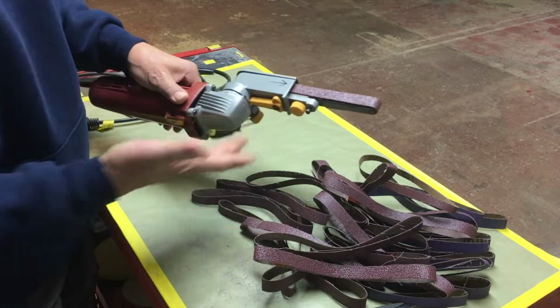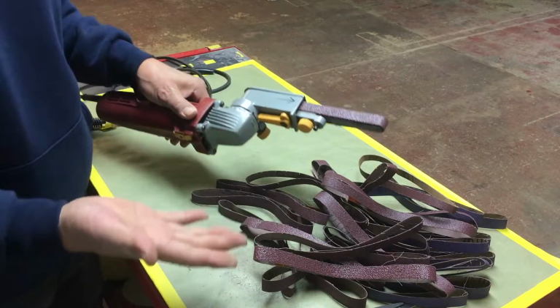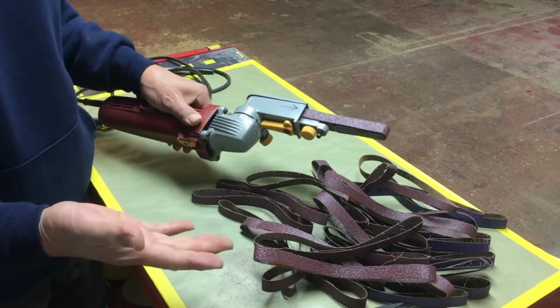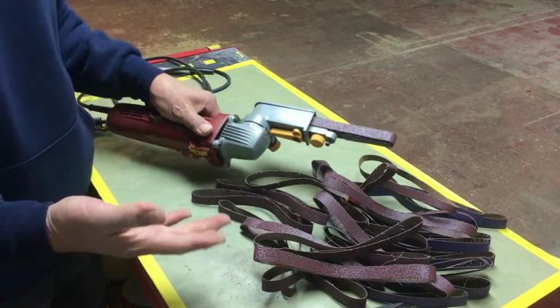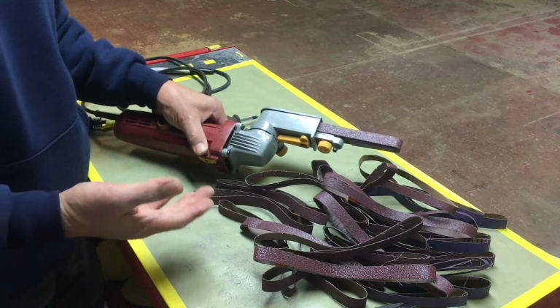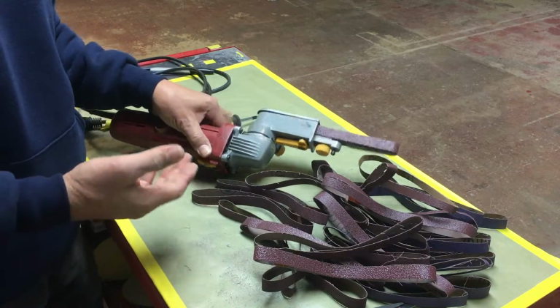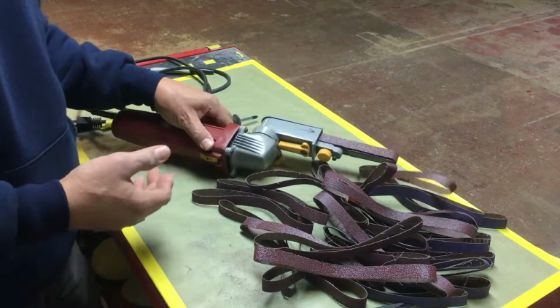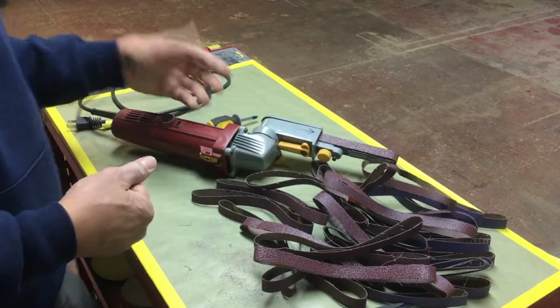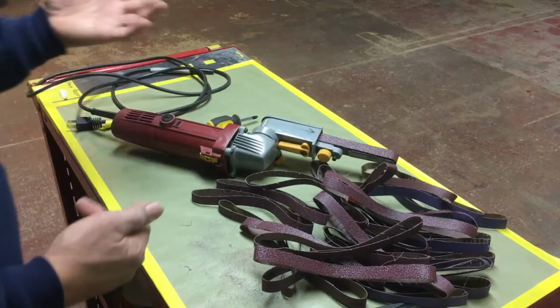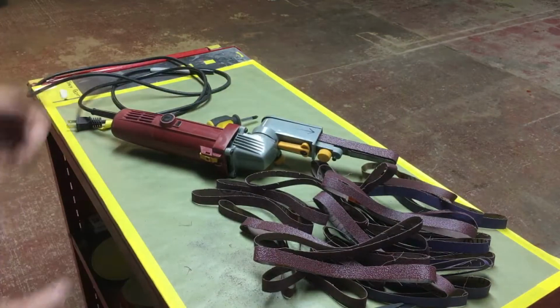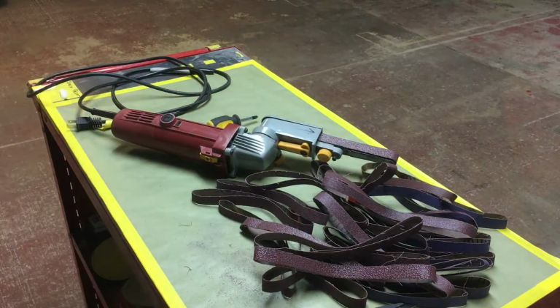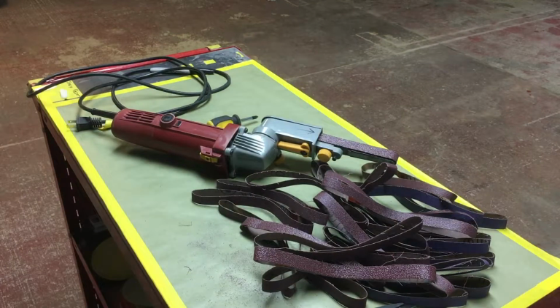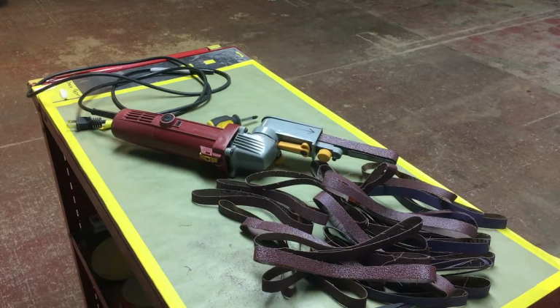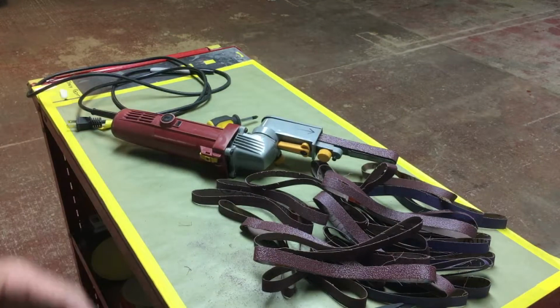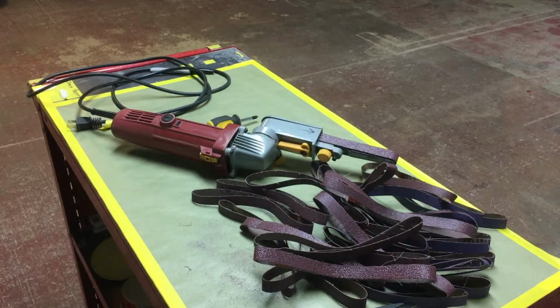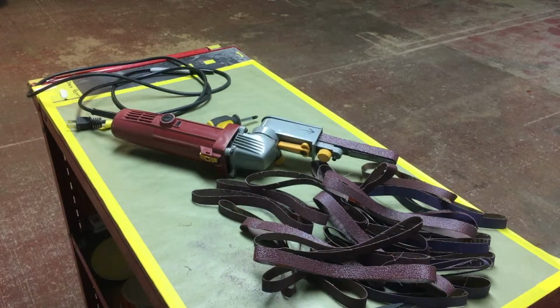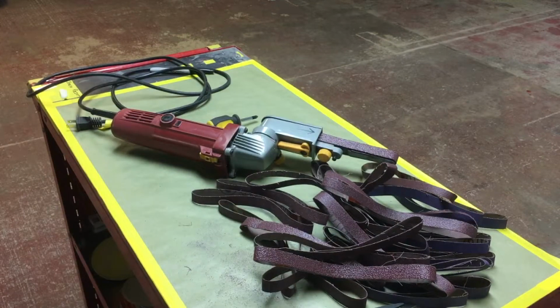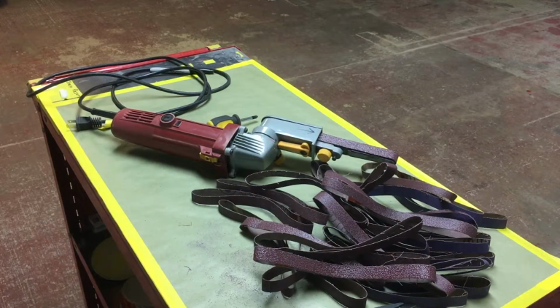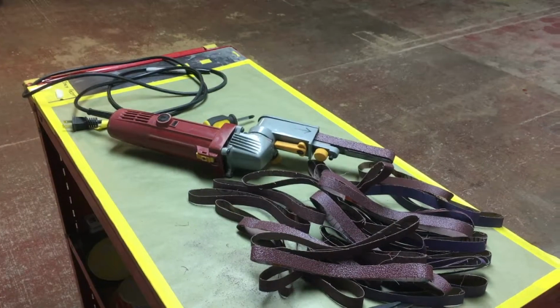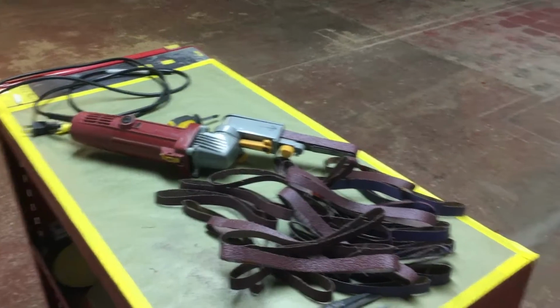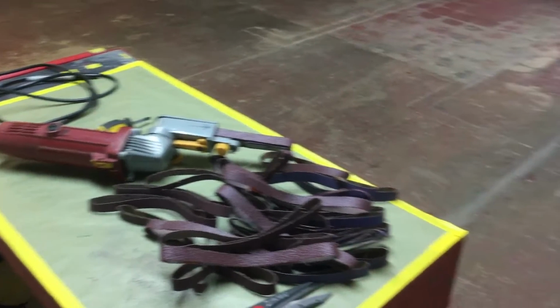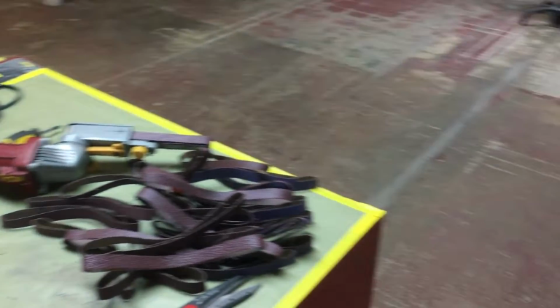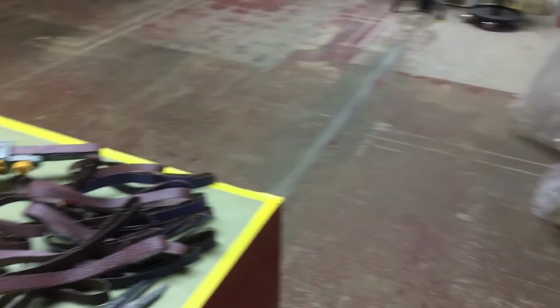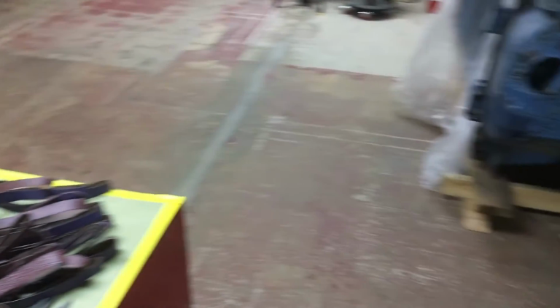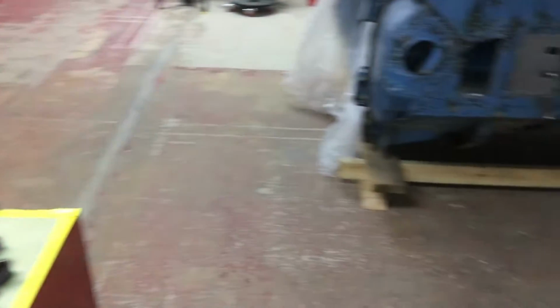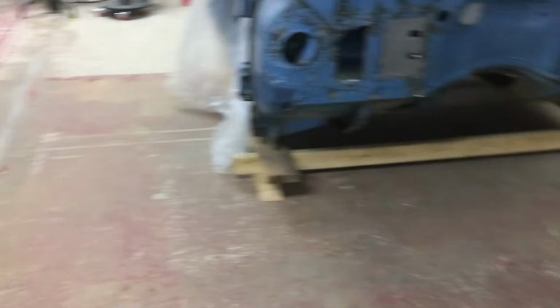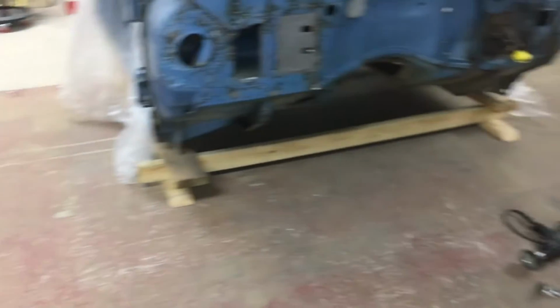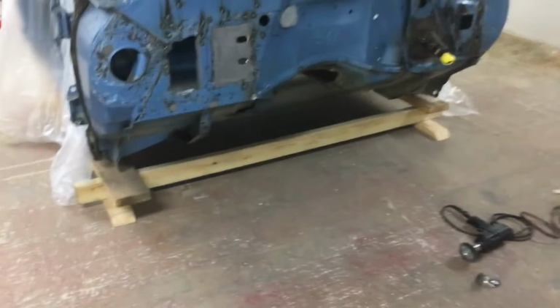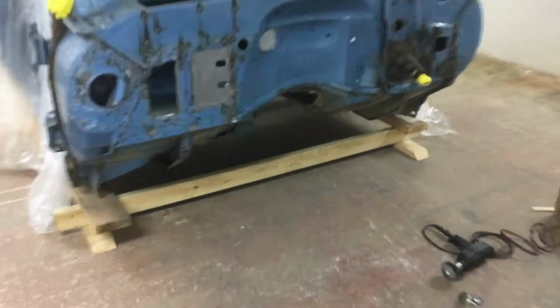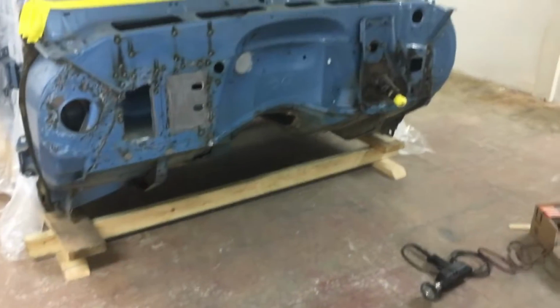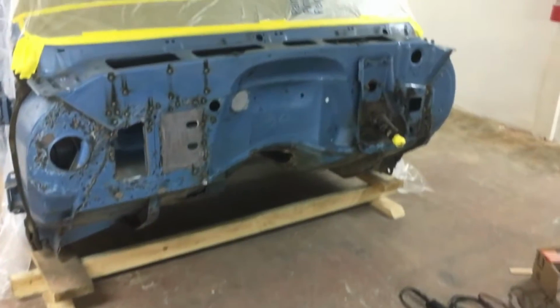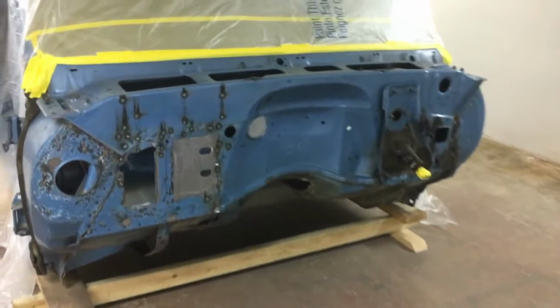Good to go. Now I can grind. Put them in order here.